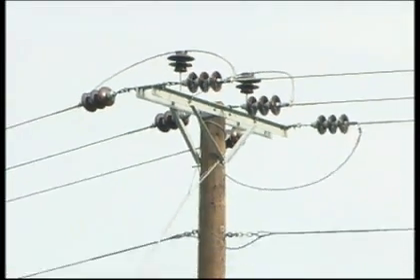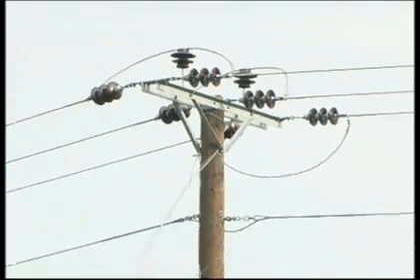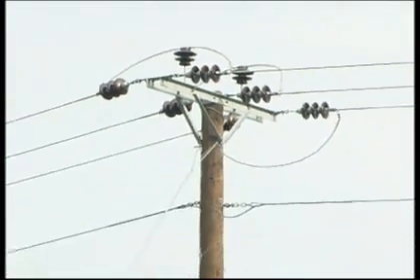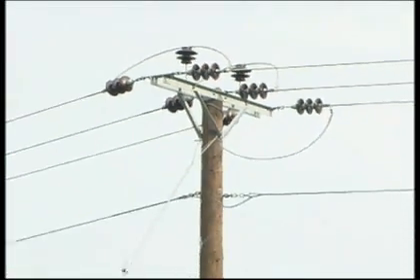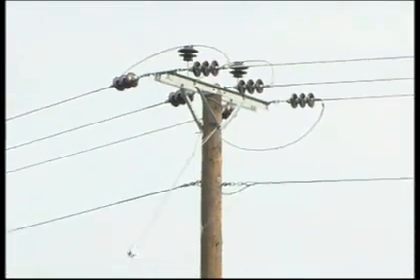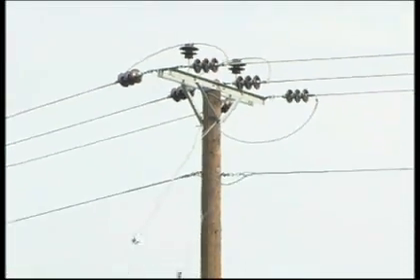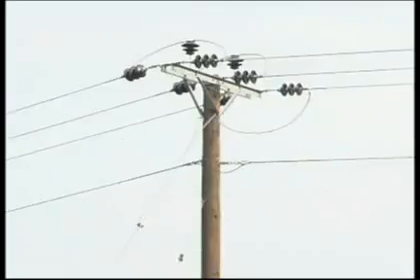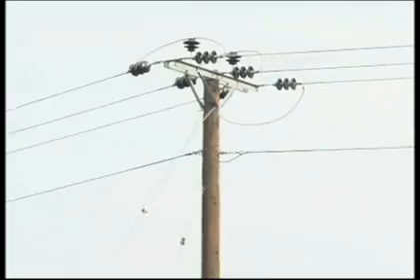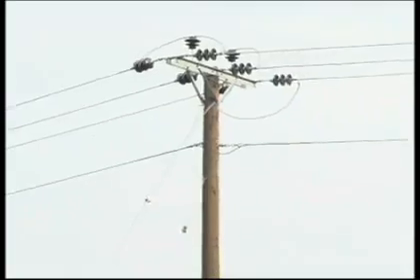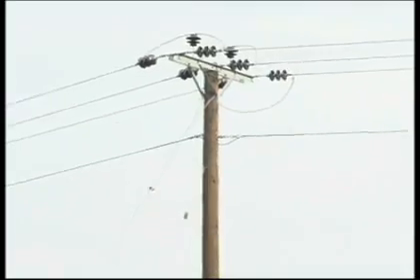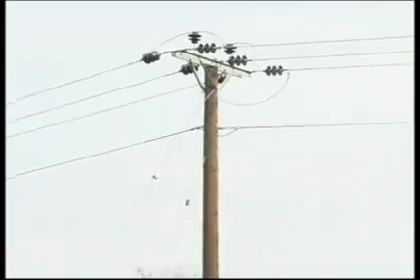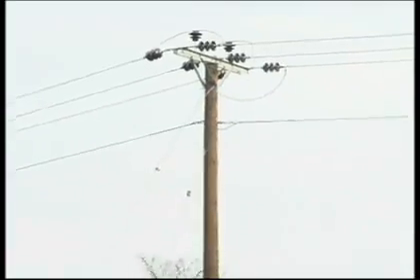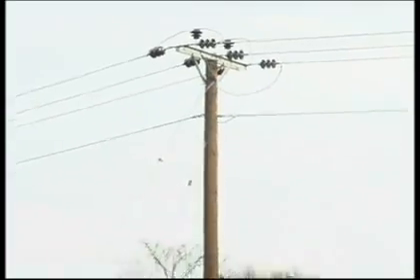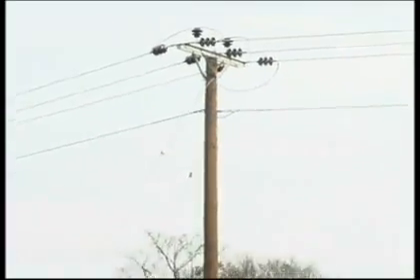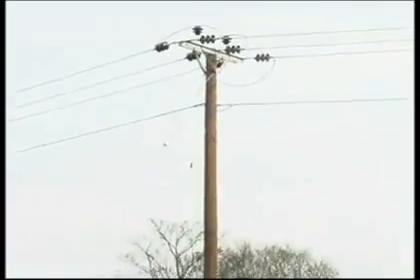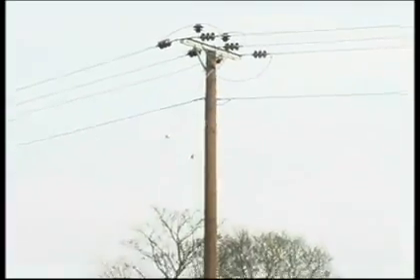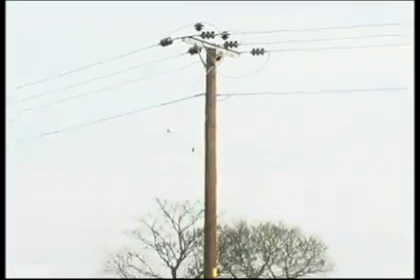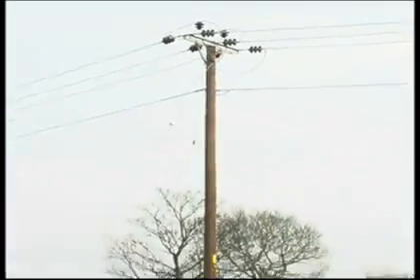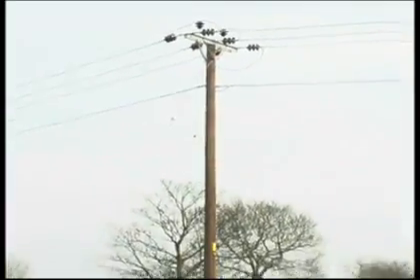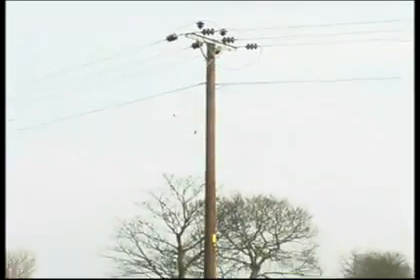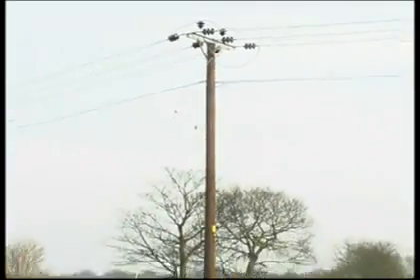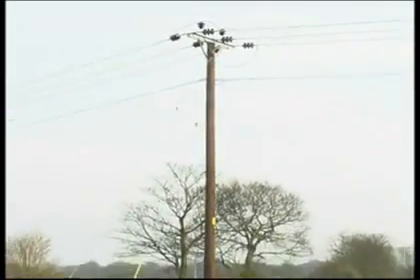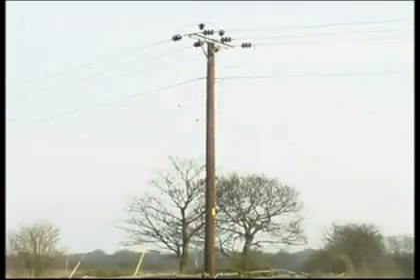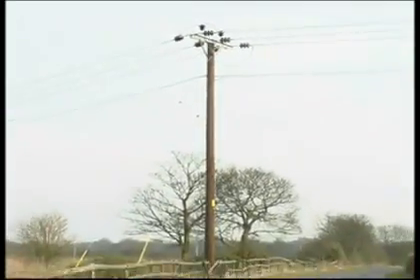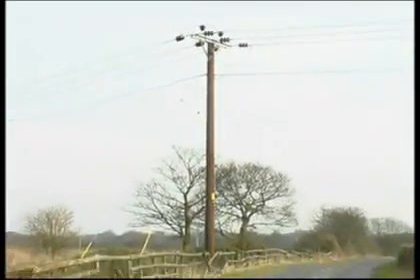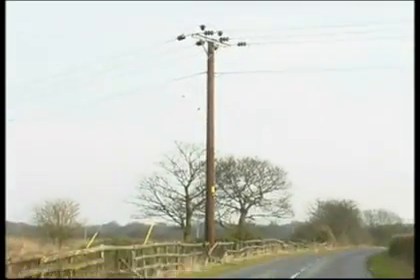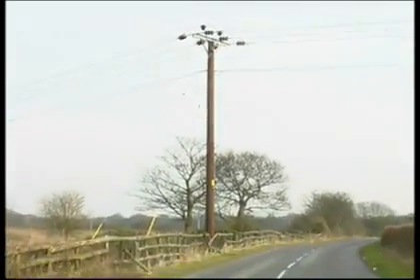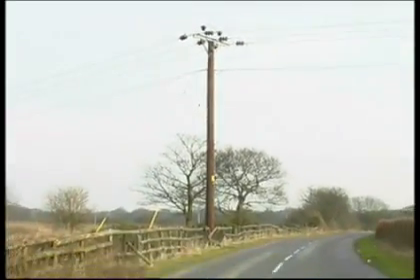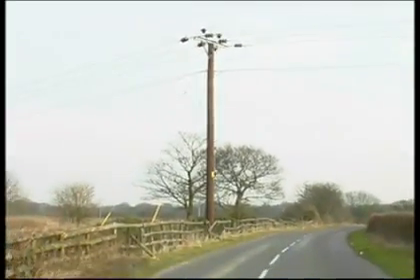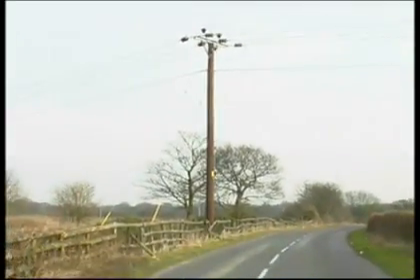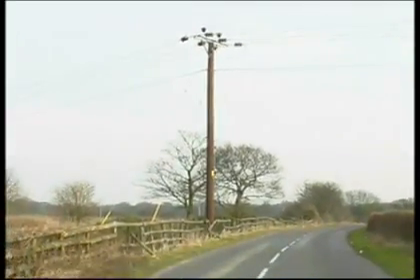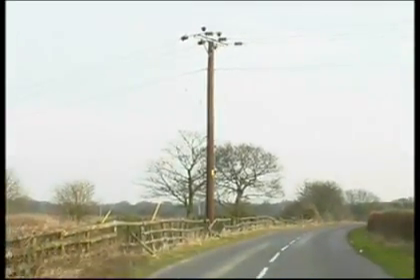To measure the ground loop resistance, first locate and uncover the earth wire.